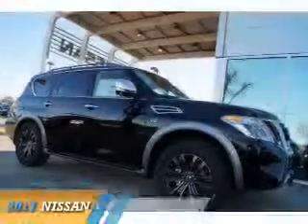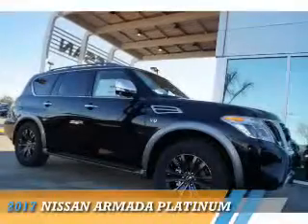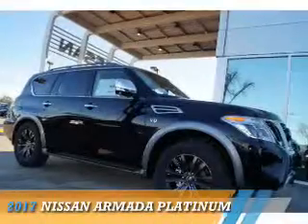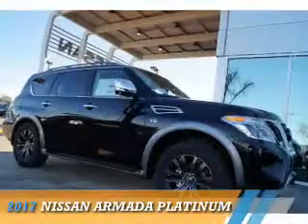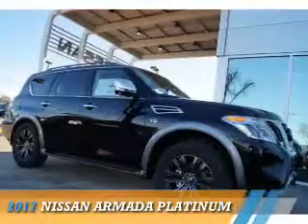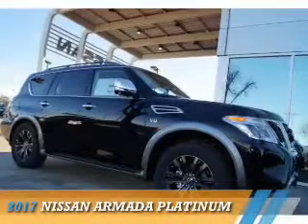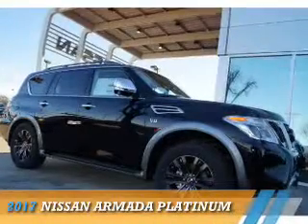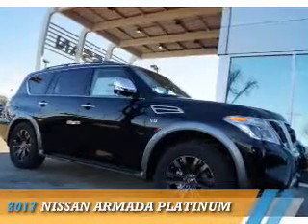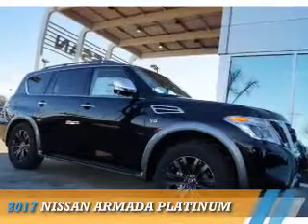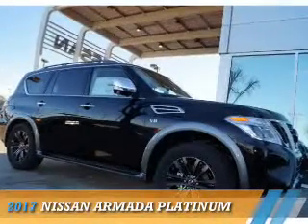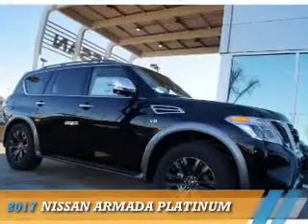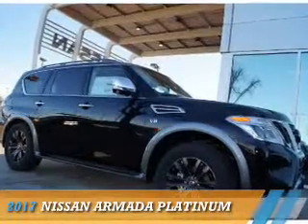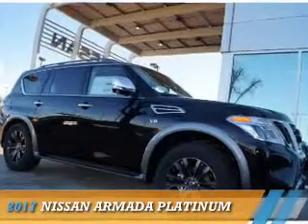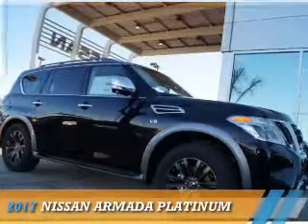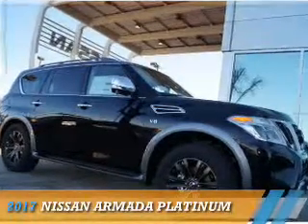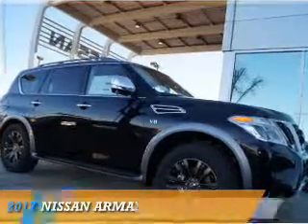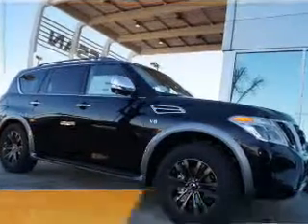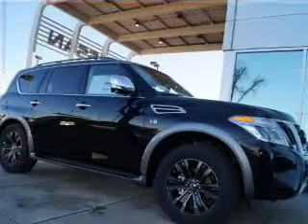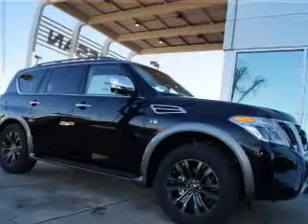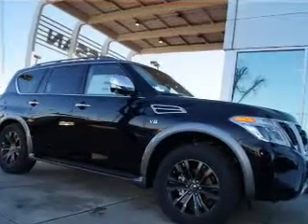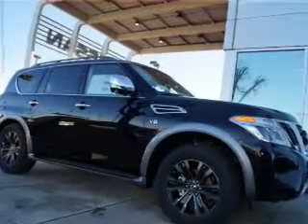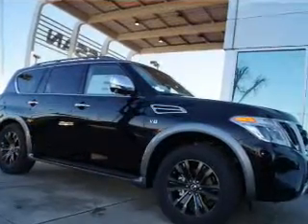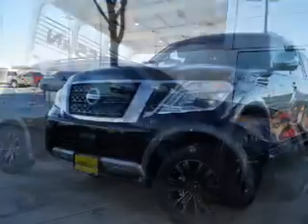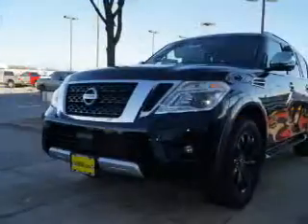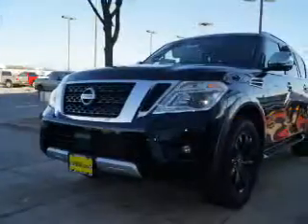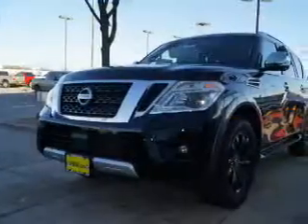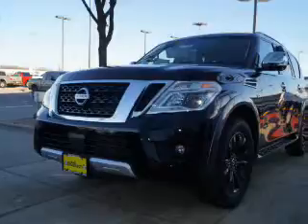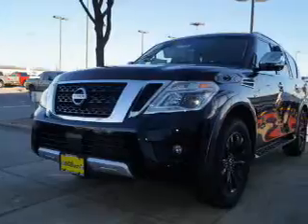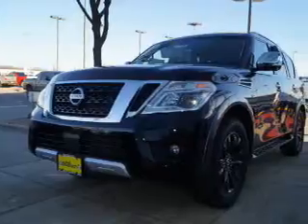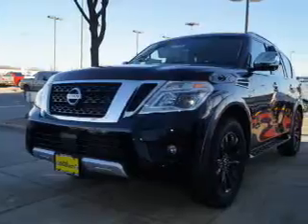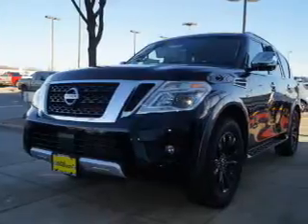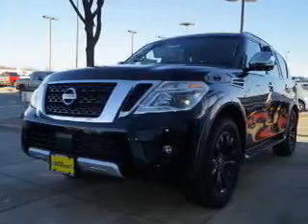Presenting the 2017 Nissan Armada, powered by an 8-cylinder engine.